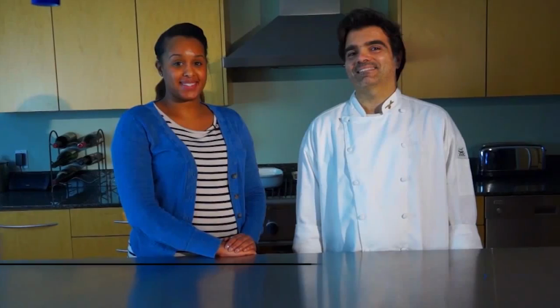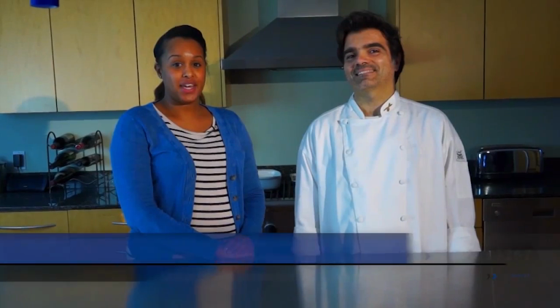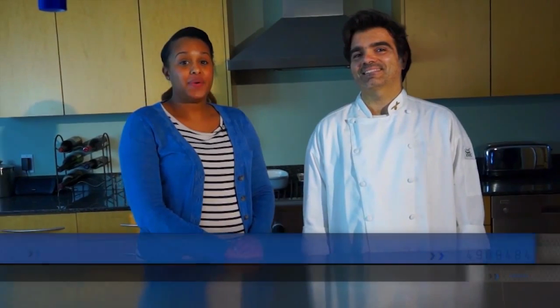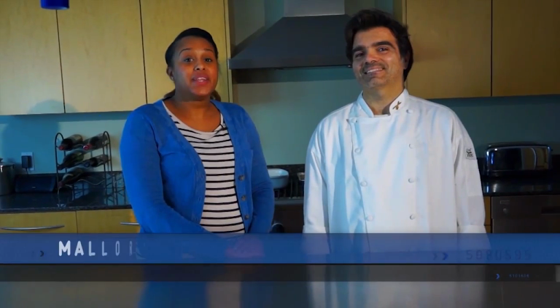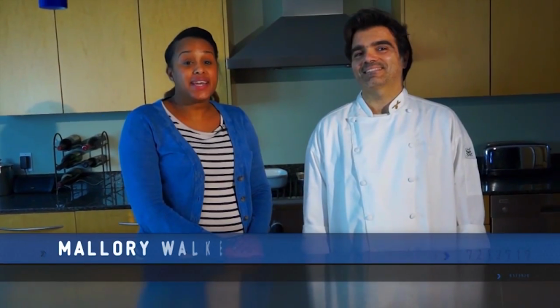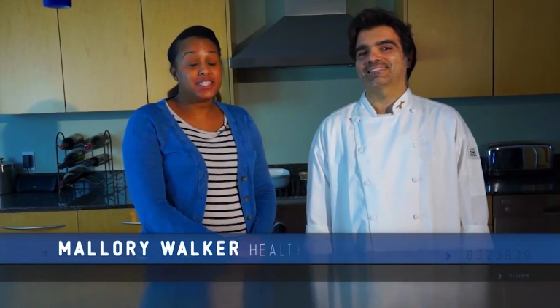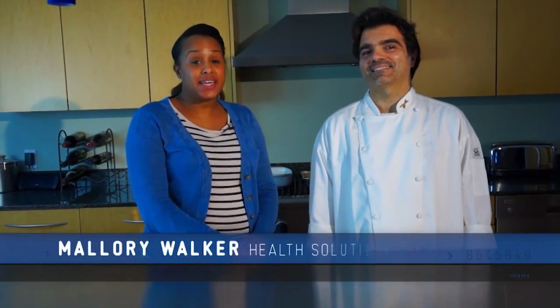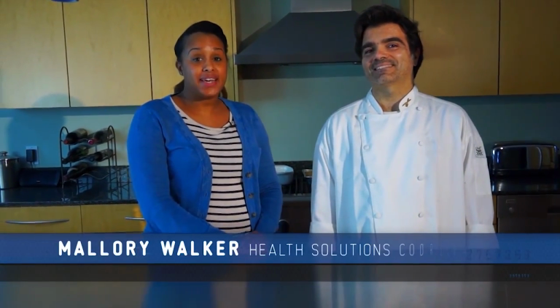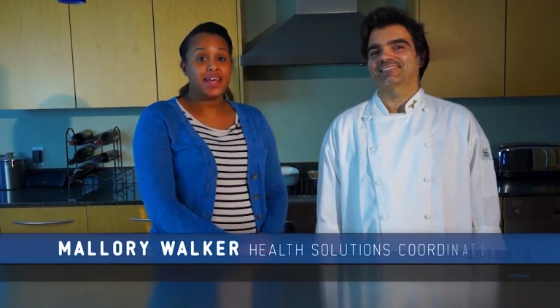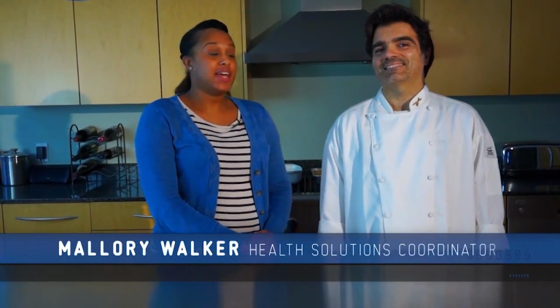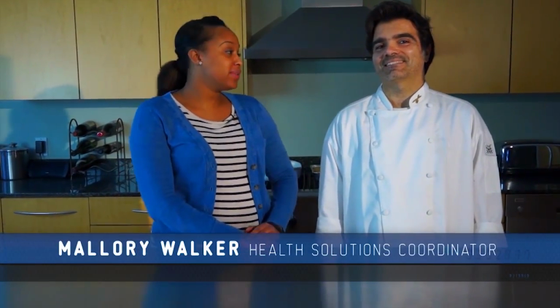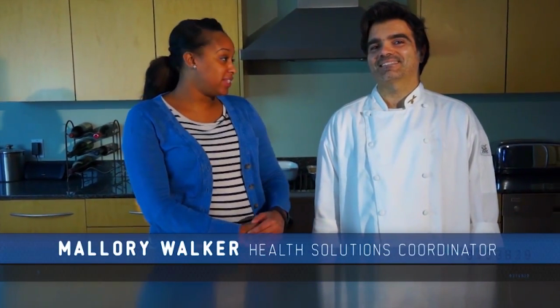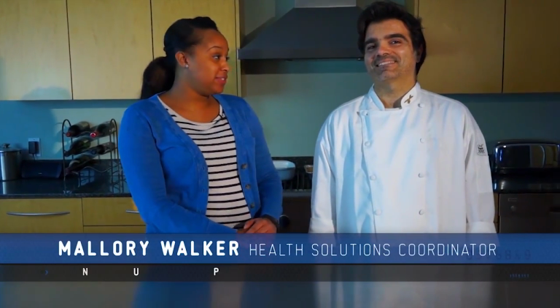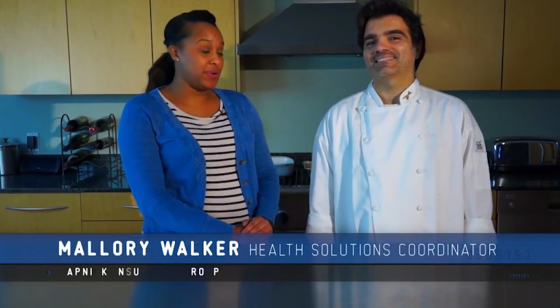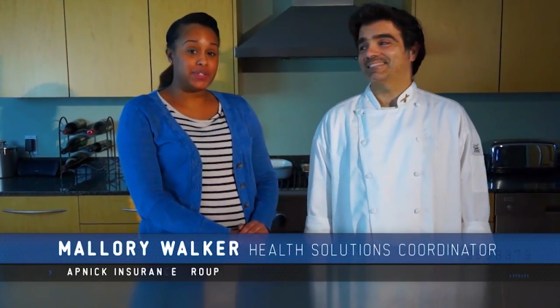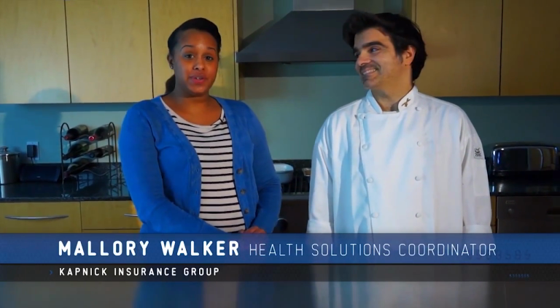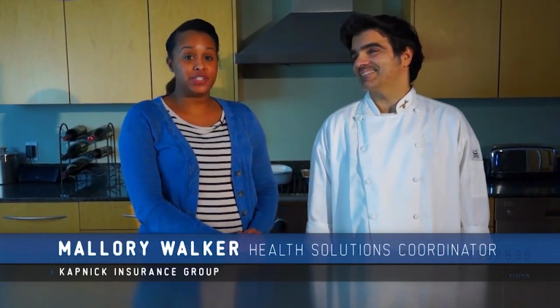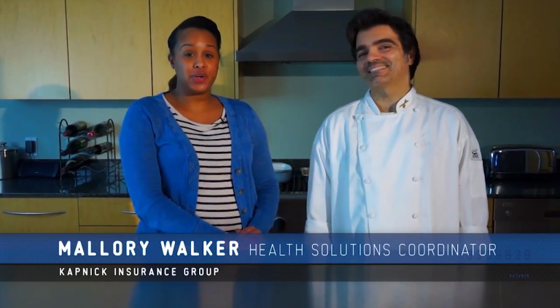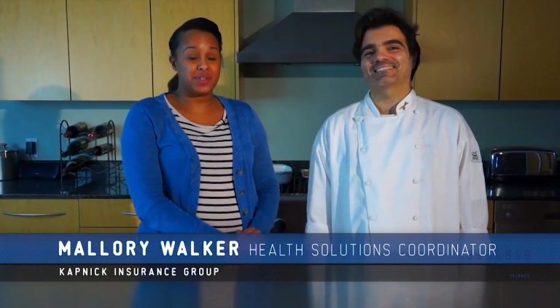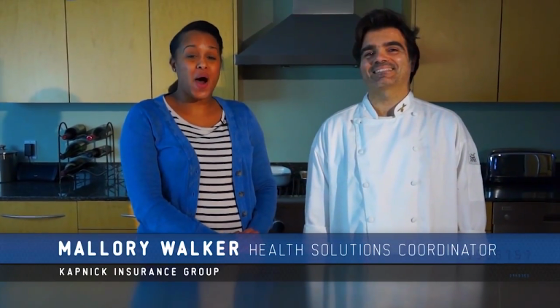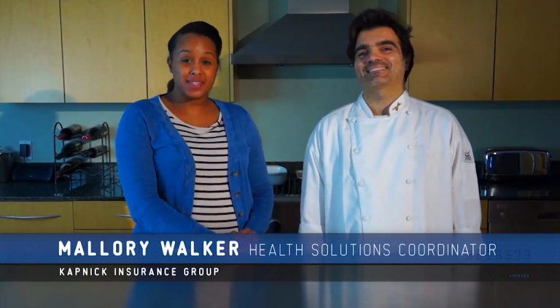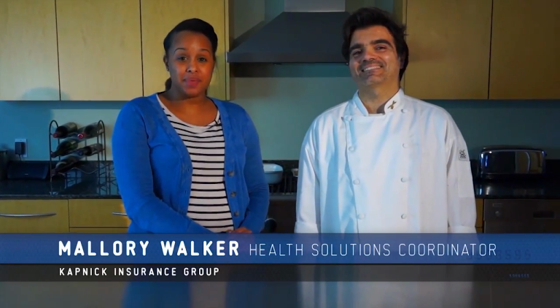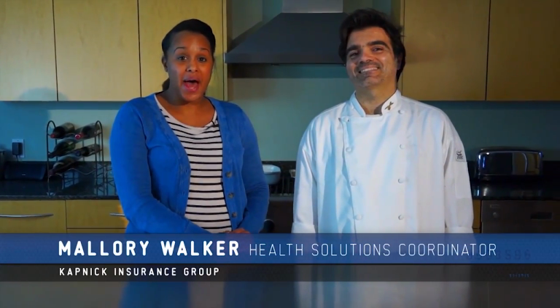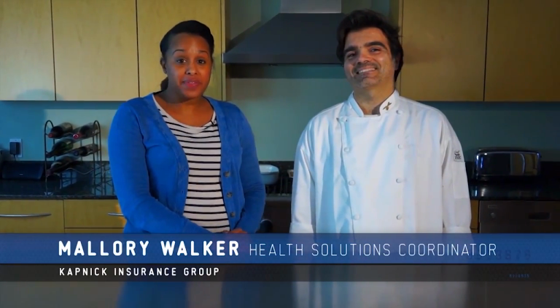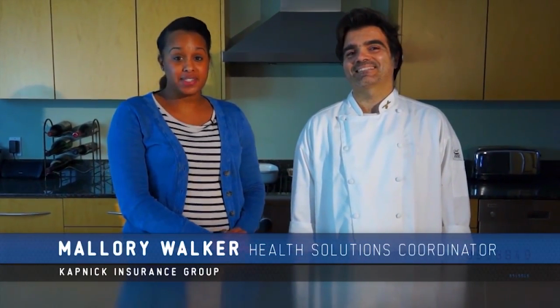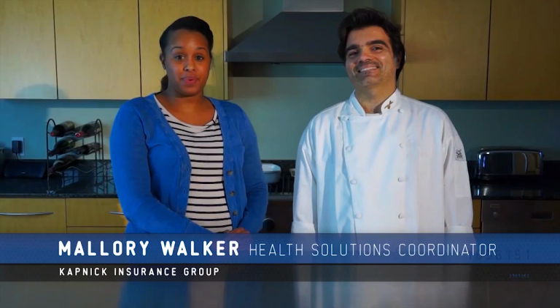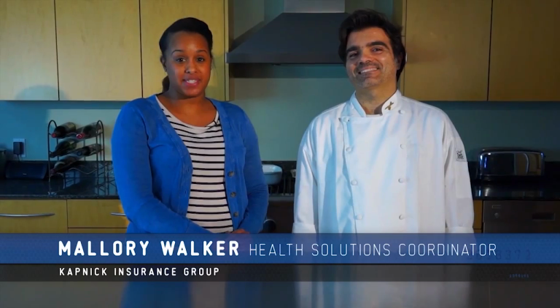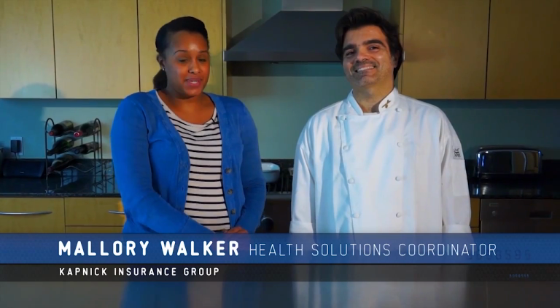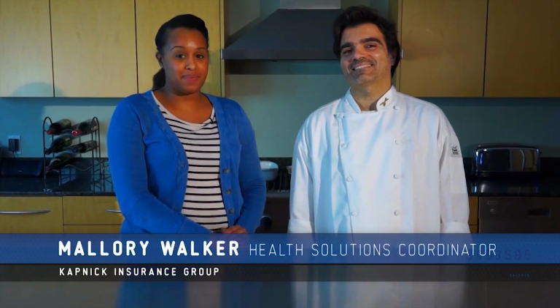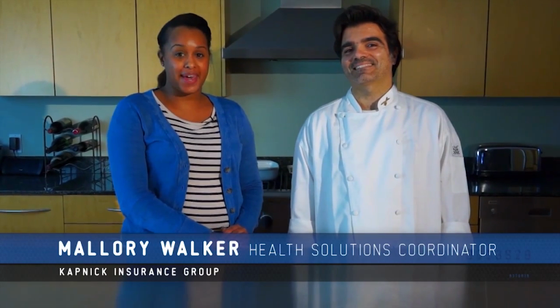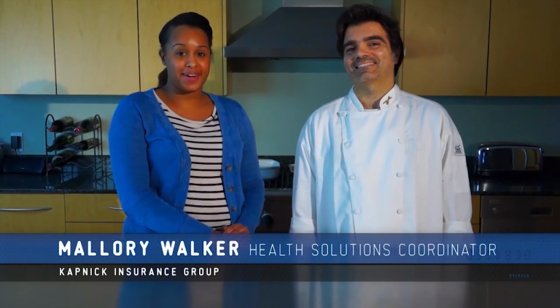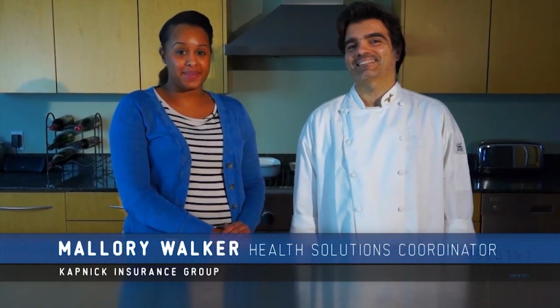We're in the kitchen again here with Chef George who's going to show us some awesome healthy simple recipes to make at home.